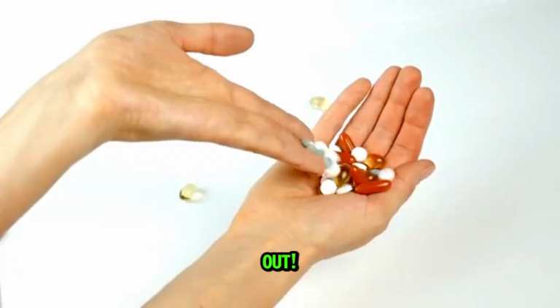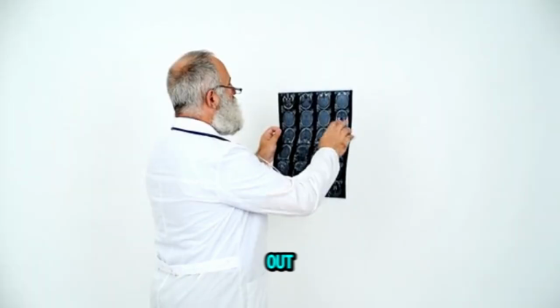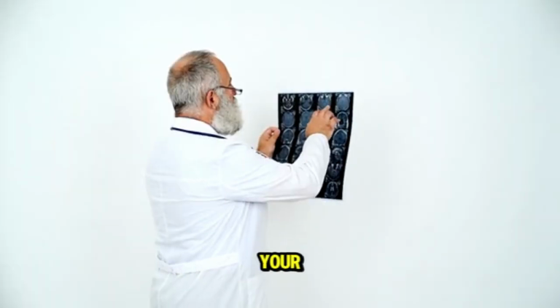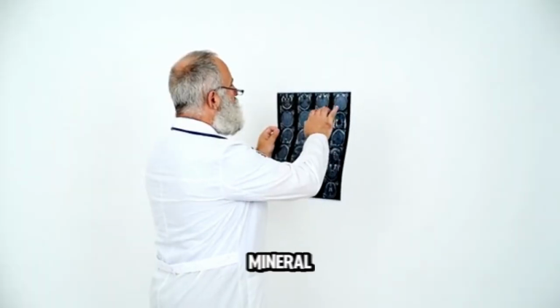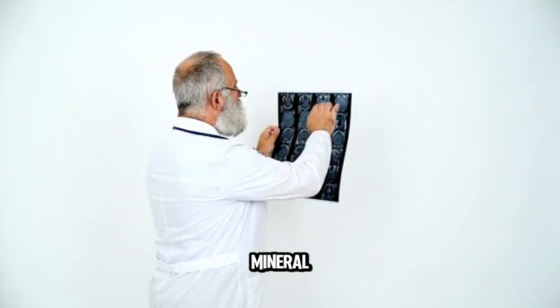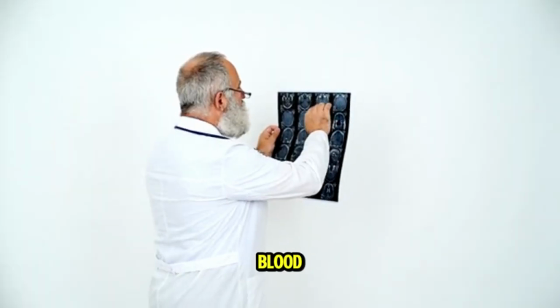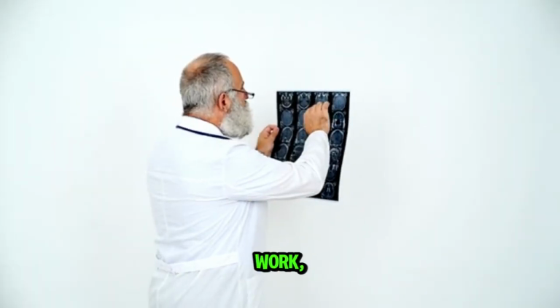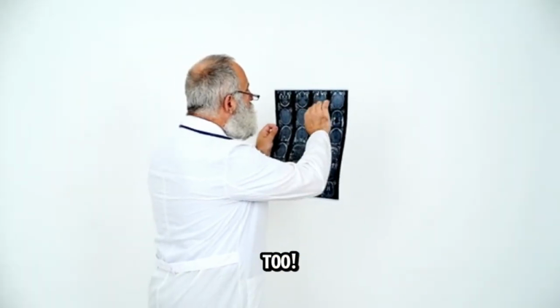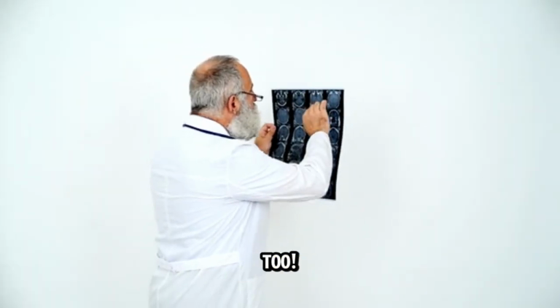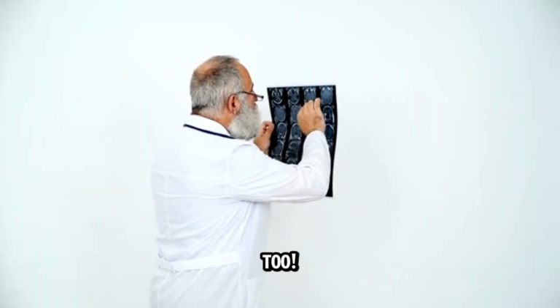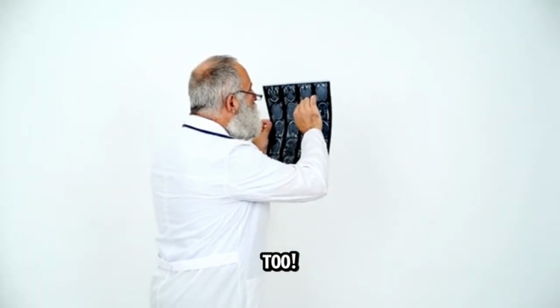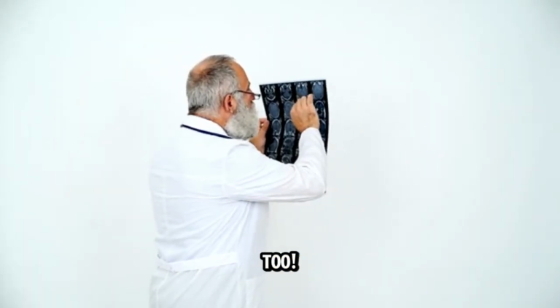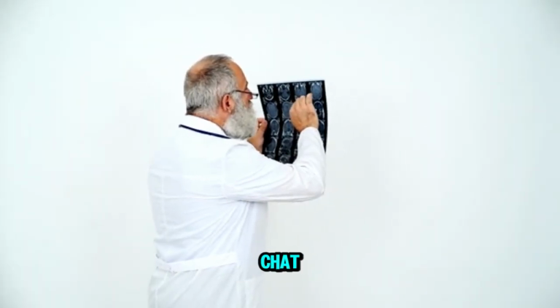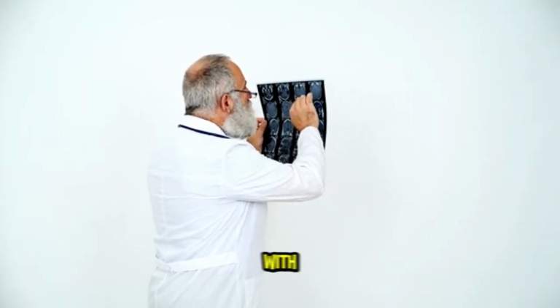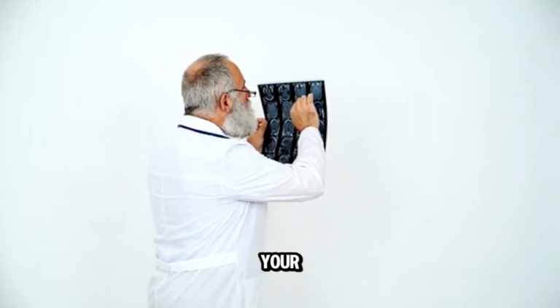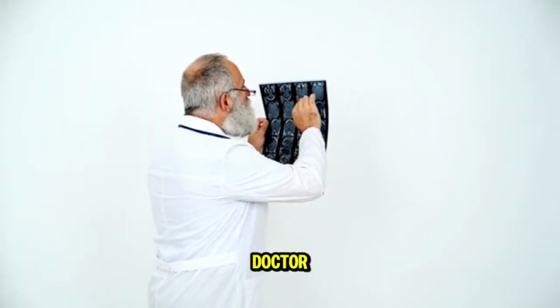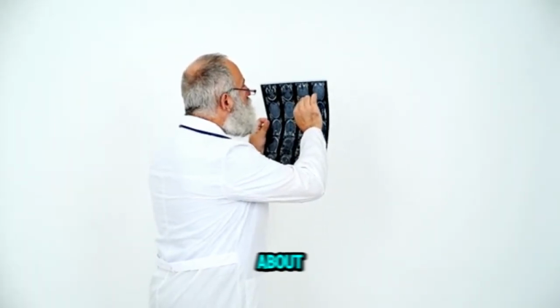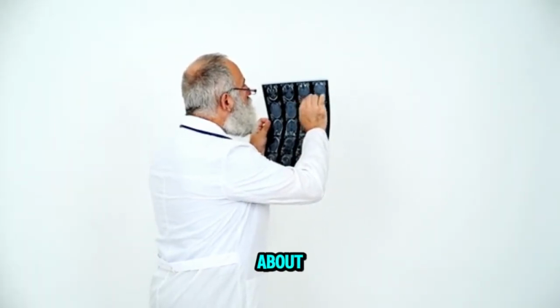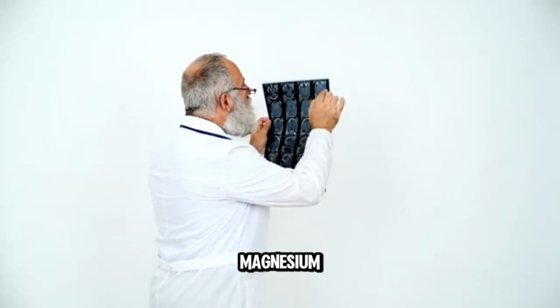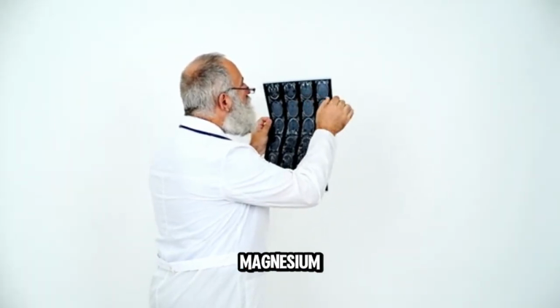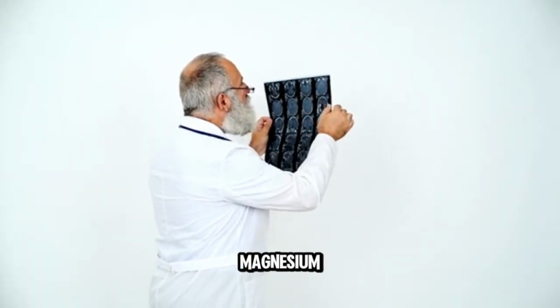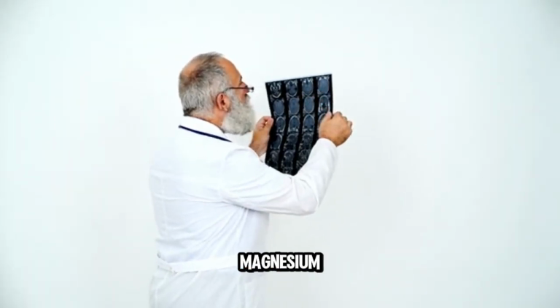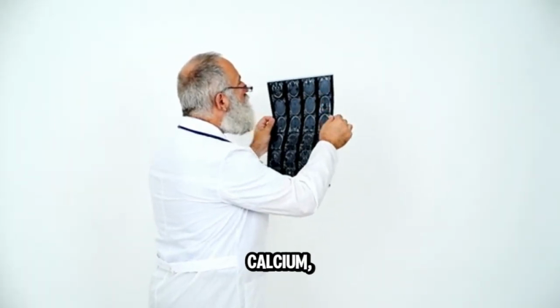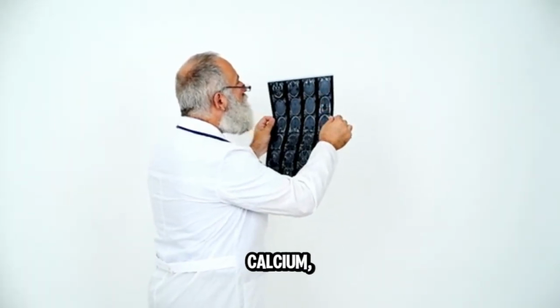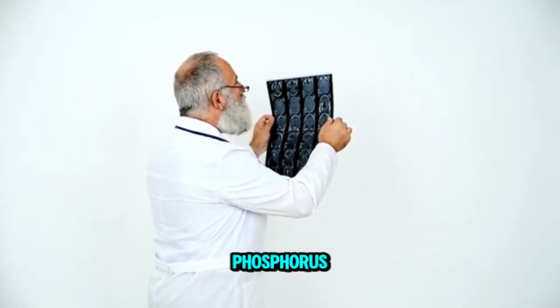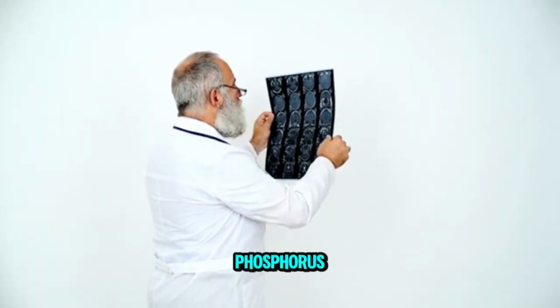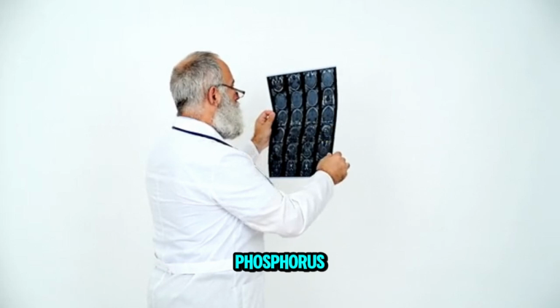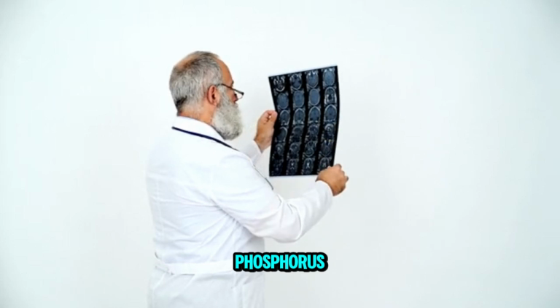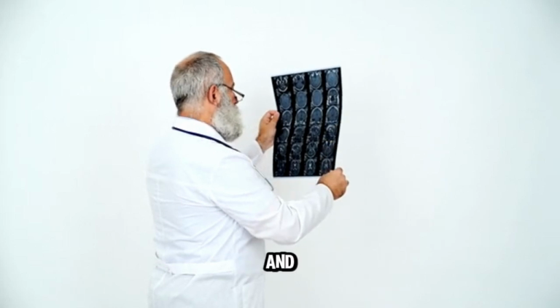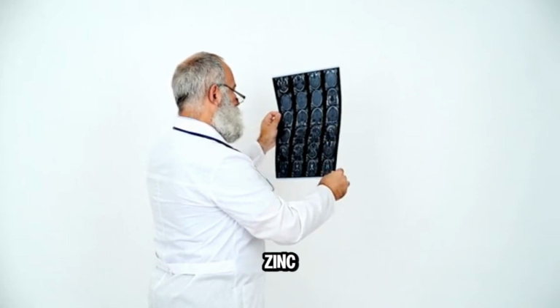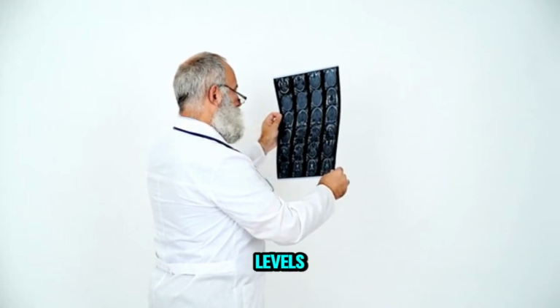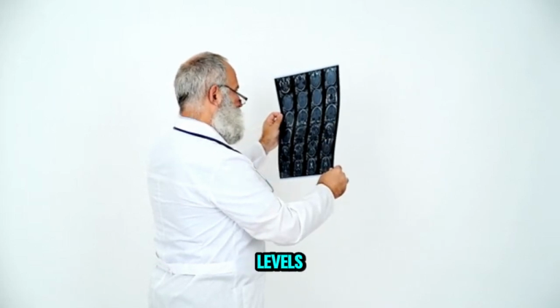Check out your mineral blood work too. Chat with your doctor about your magnesium, calcium, phosphorus, and zinc levels.